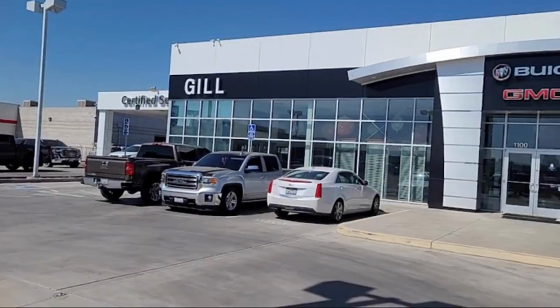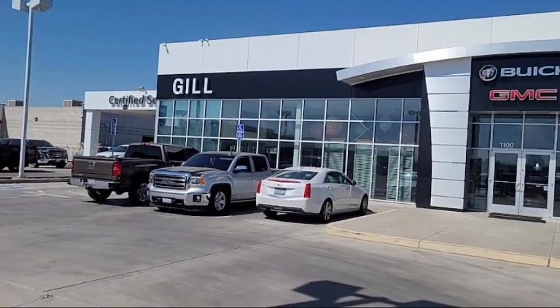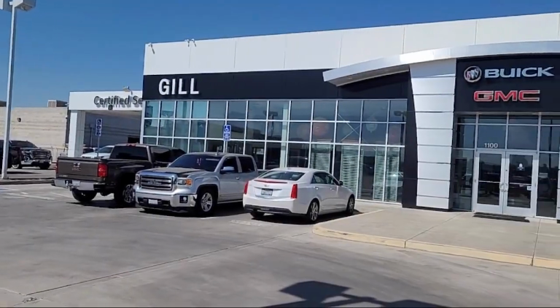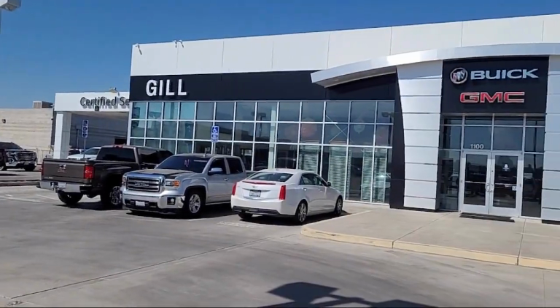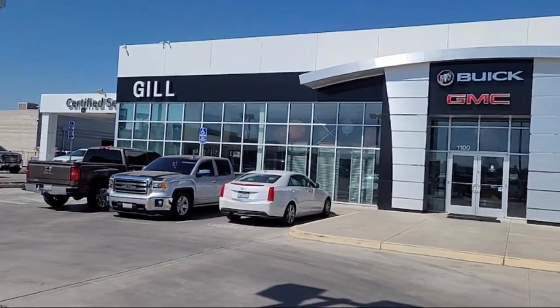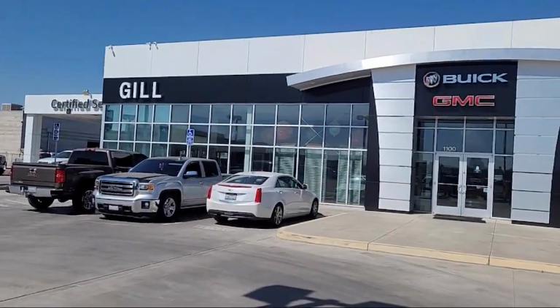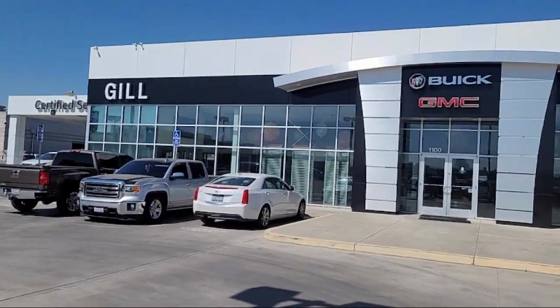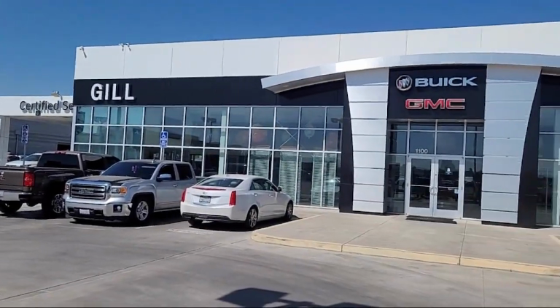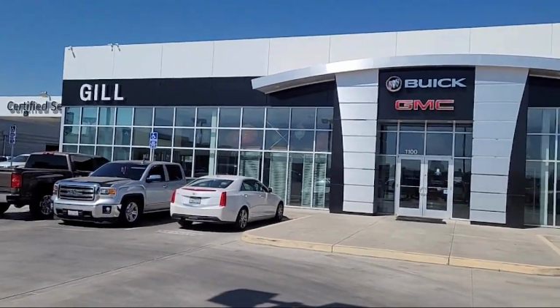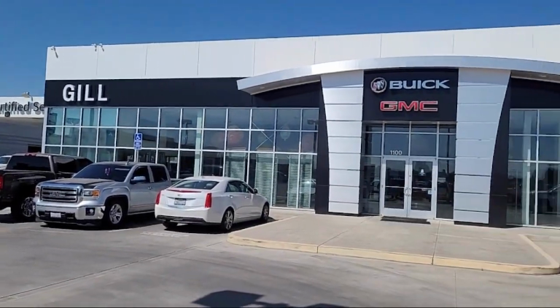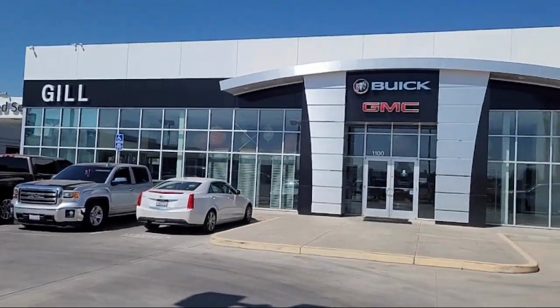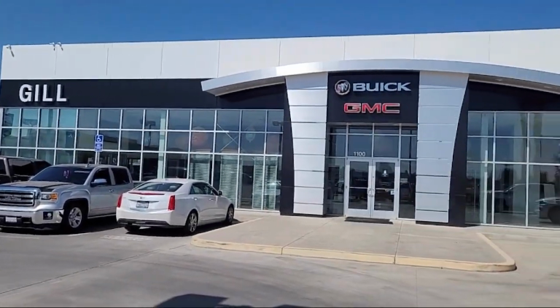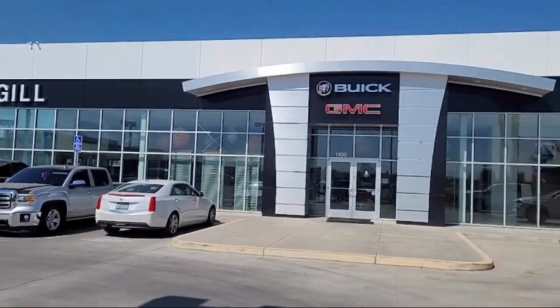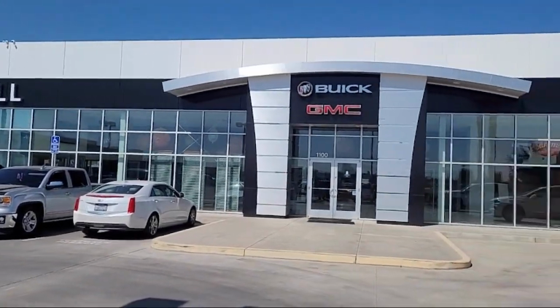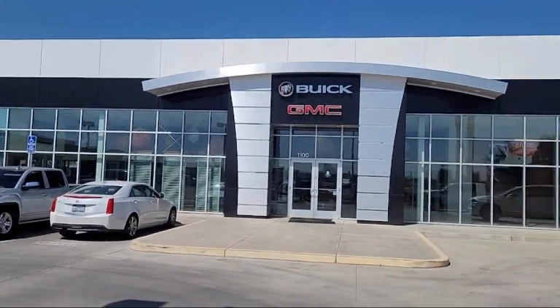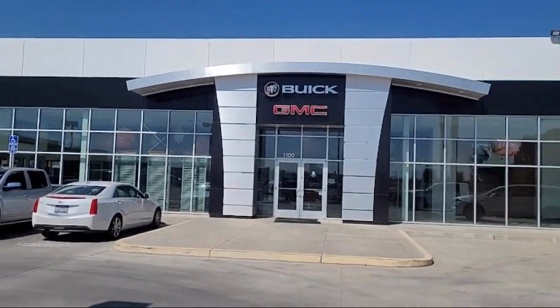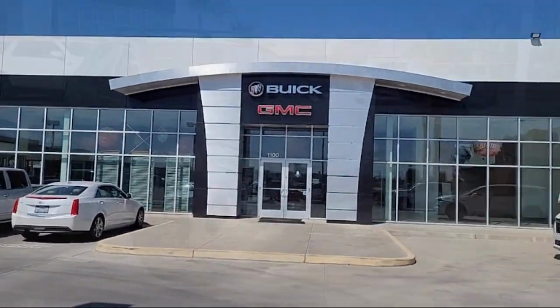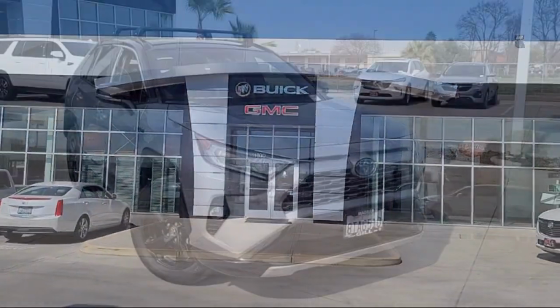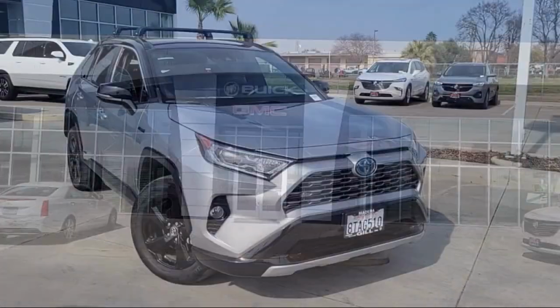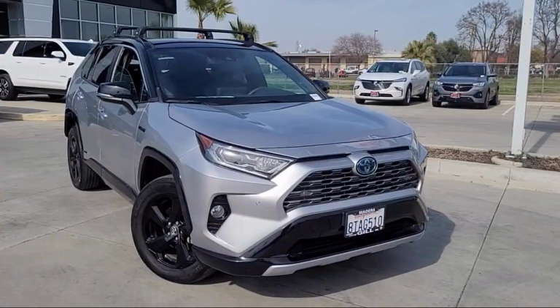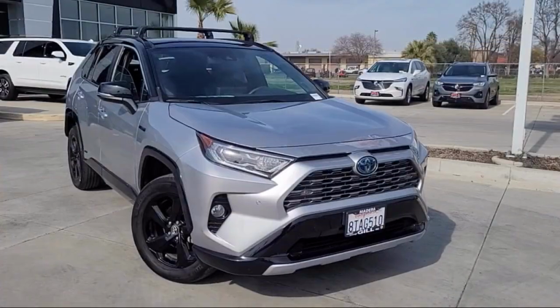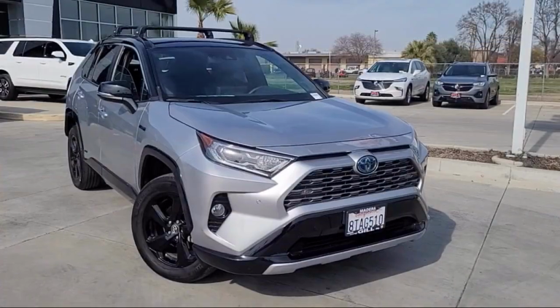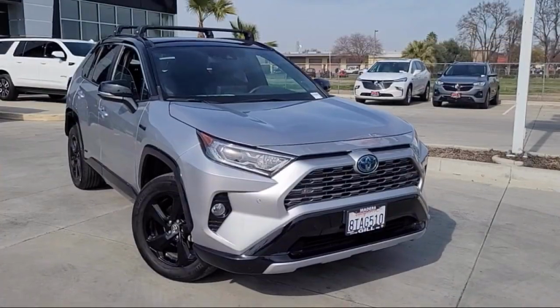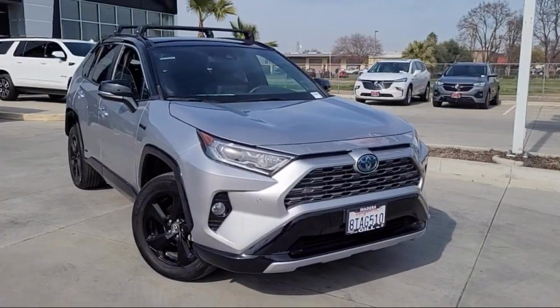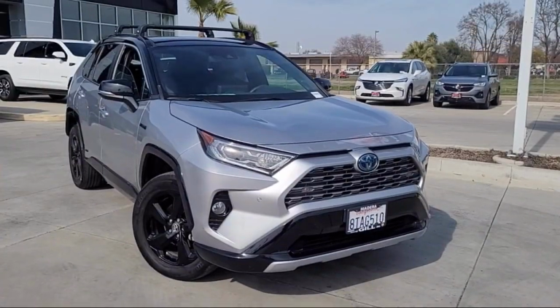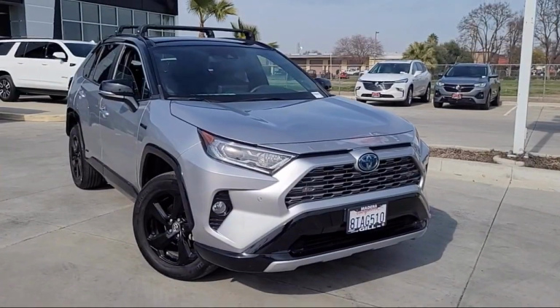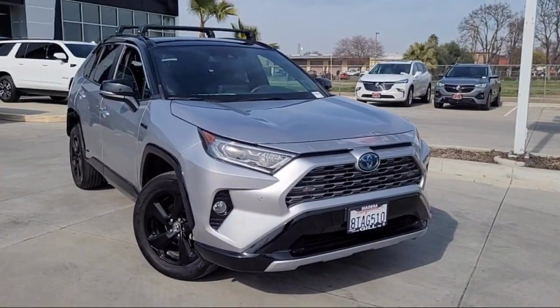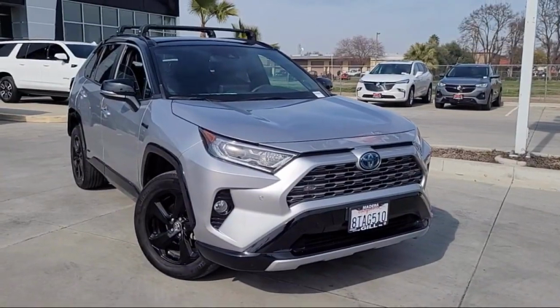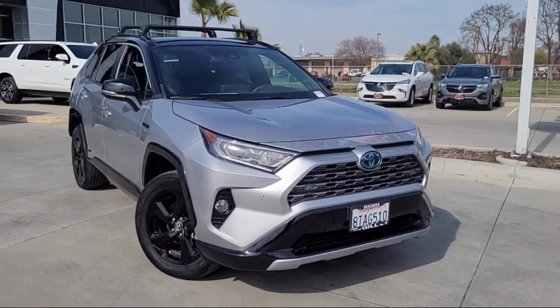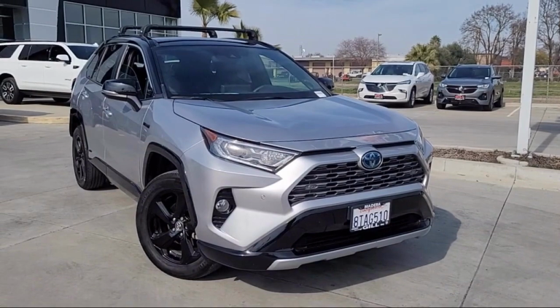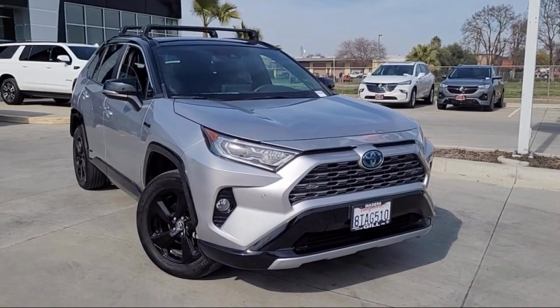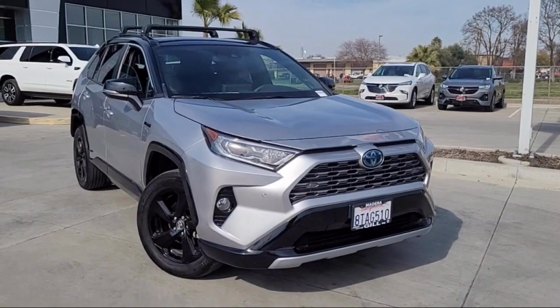Welcome to Gill Buick GMC, and here's a look at another one of our great vehicles for sale.